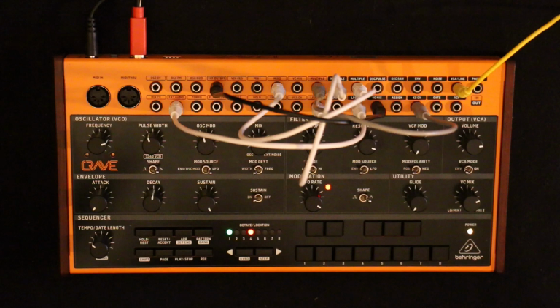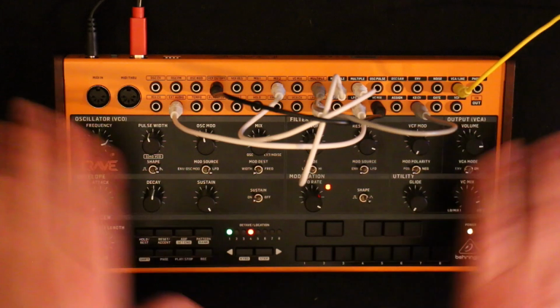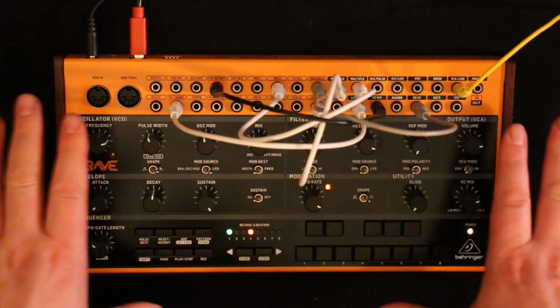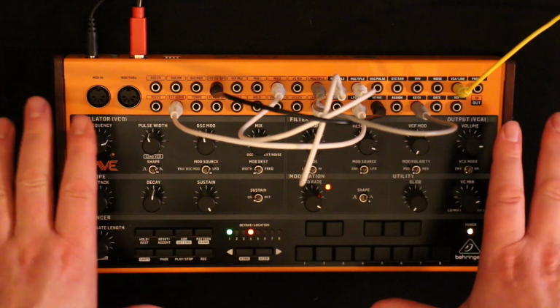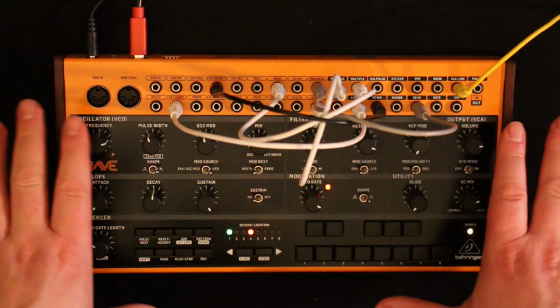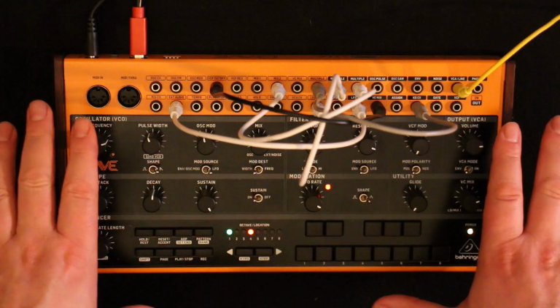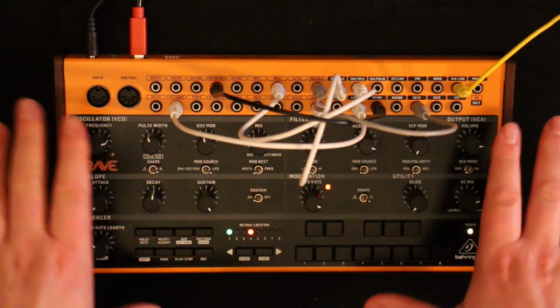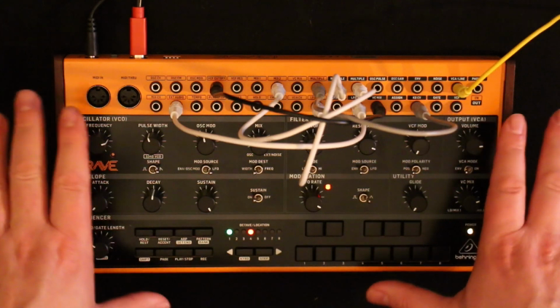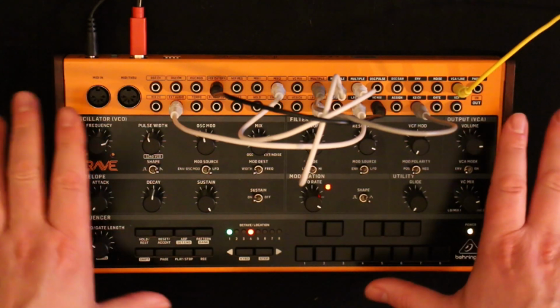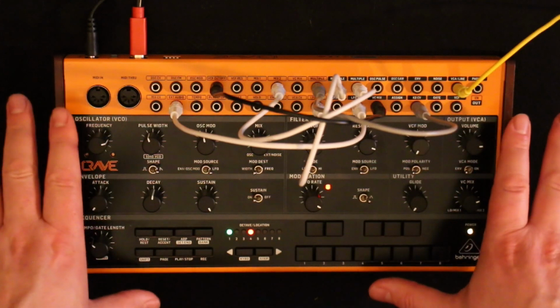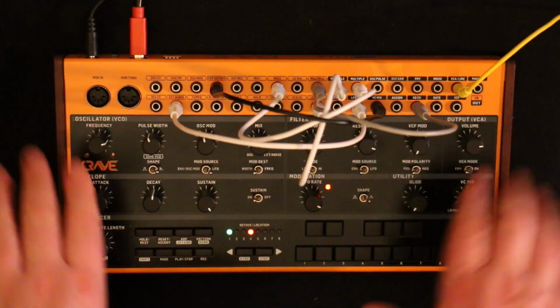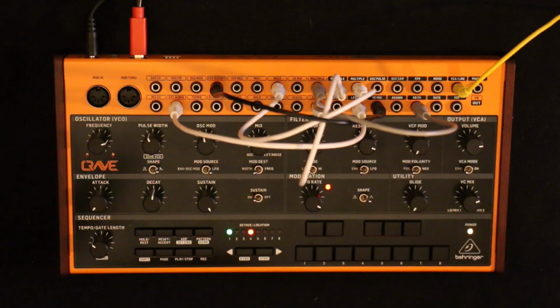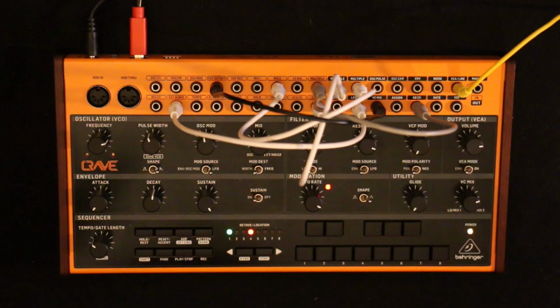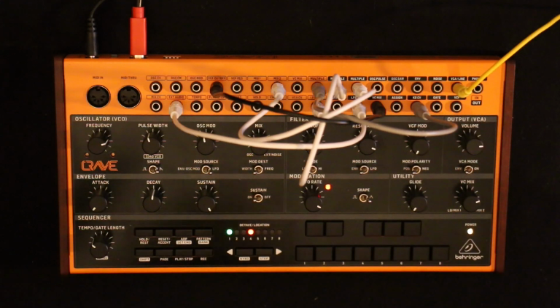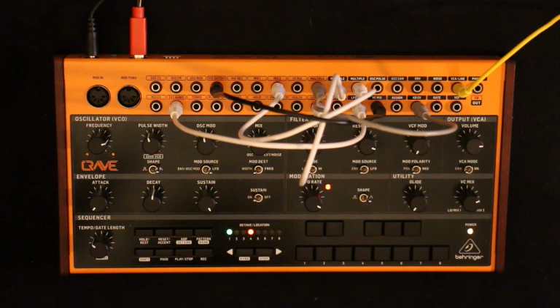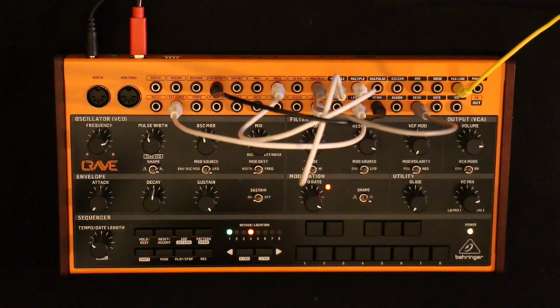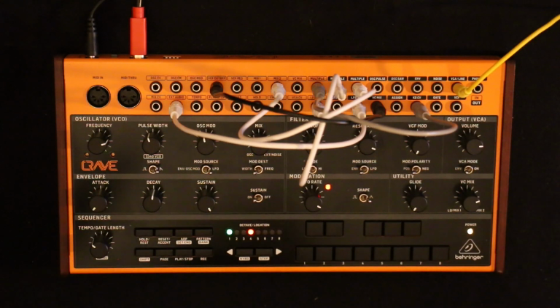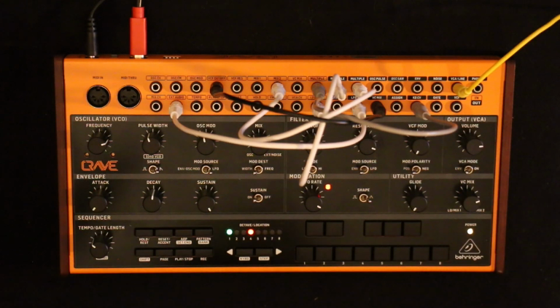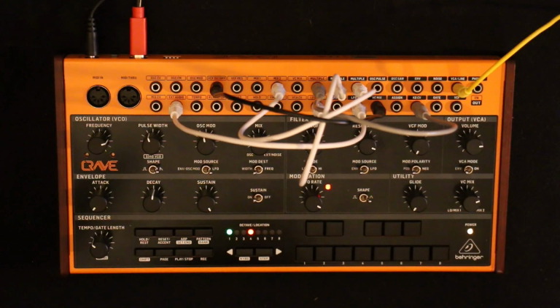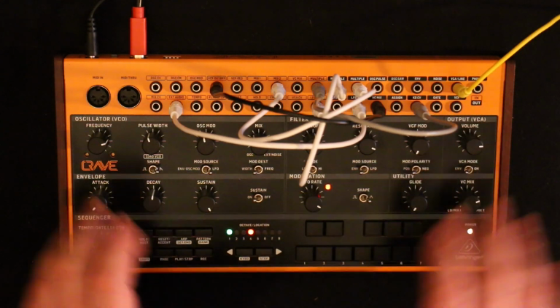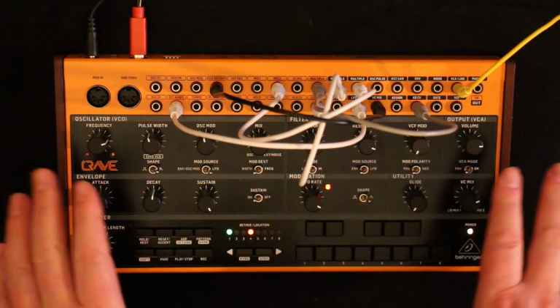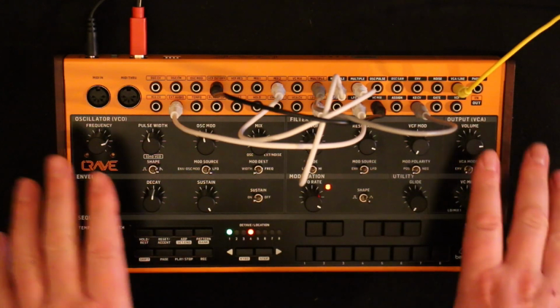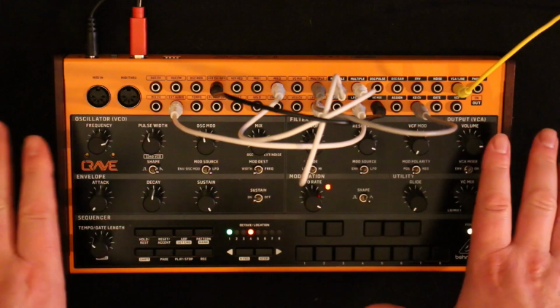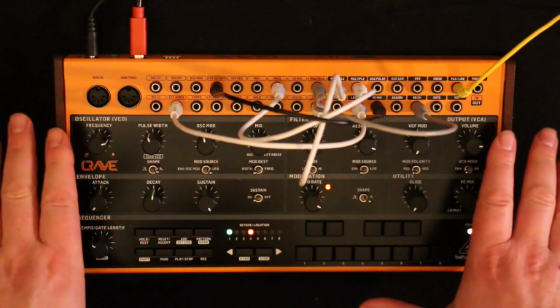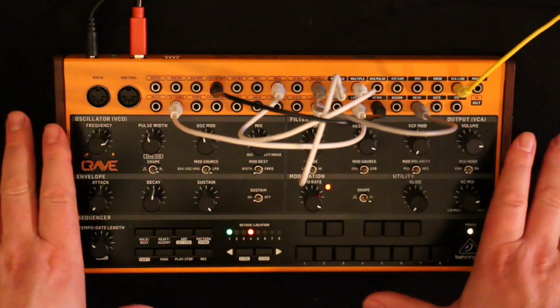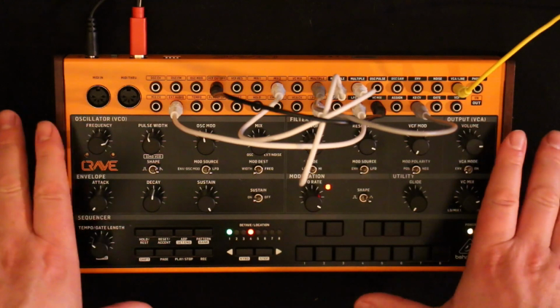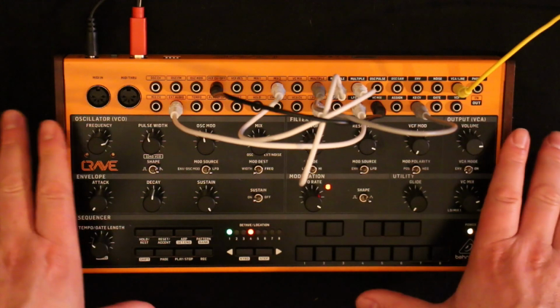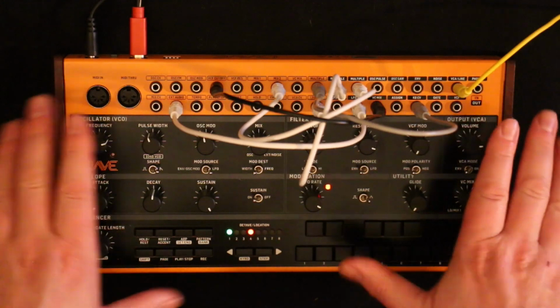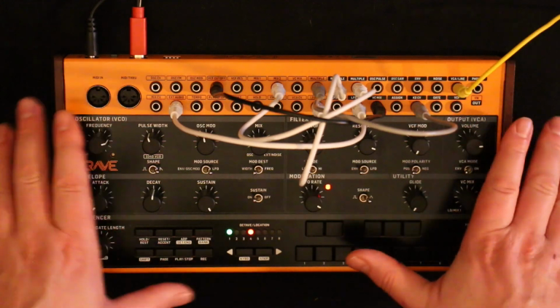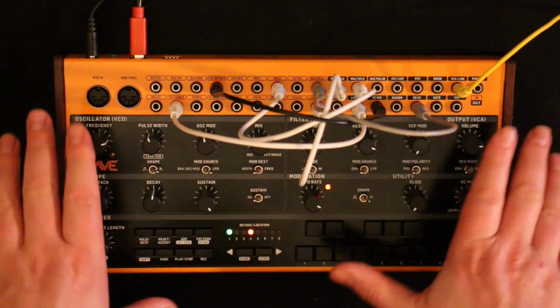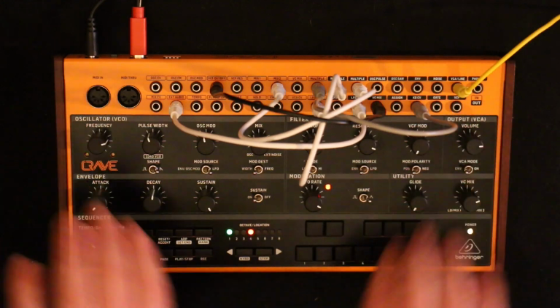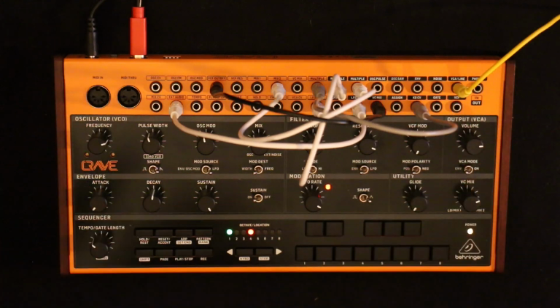So there we have it — three oscillators from a single oscillator synth. Everything that works here works on the Moog Mother 32 as well. I hope that was of some use to somebody somewhere — see you next time.